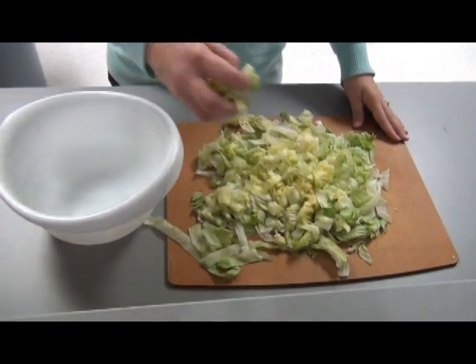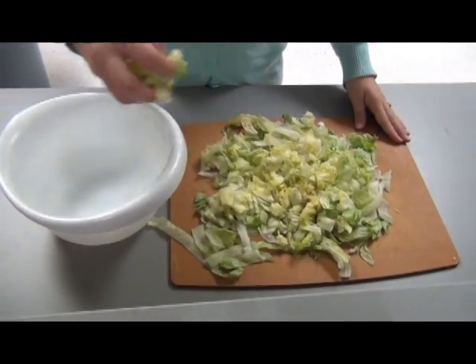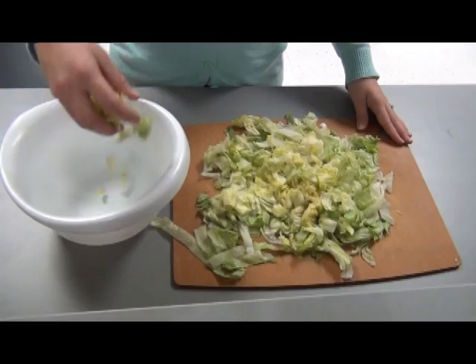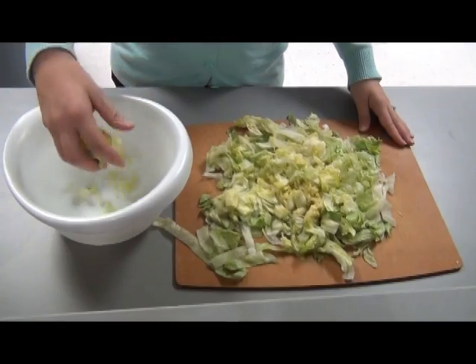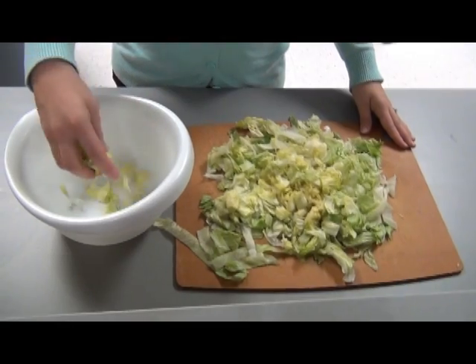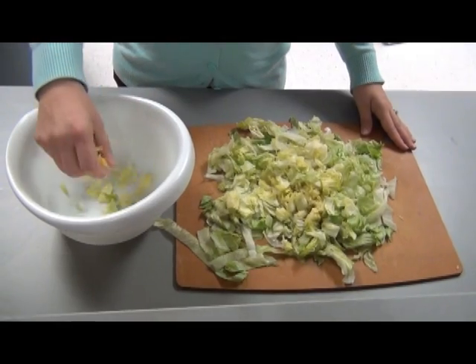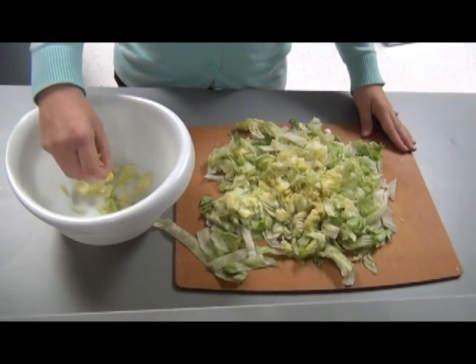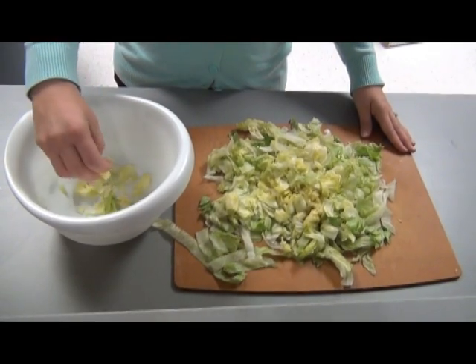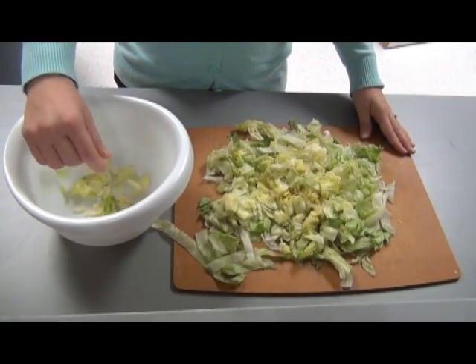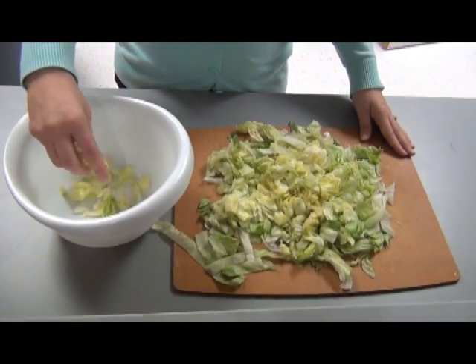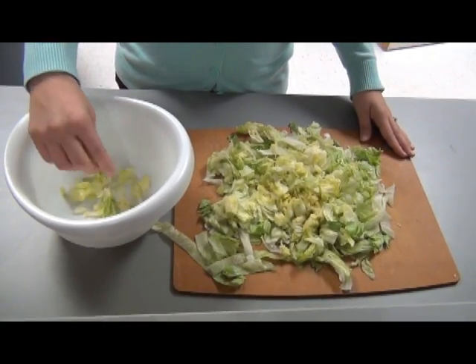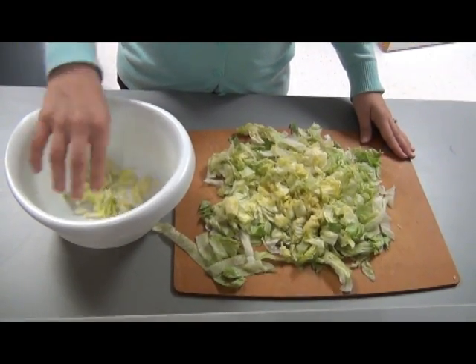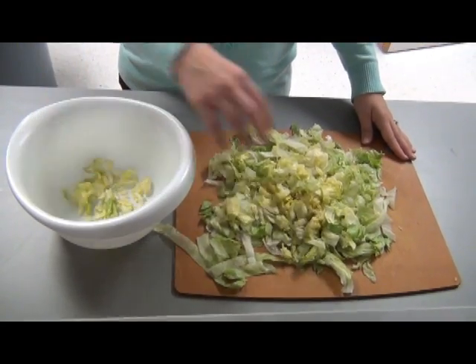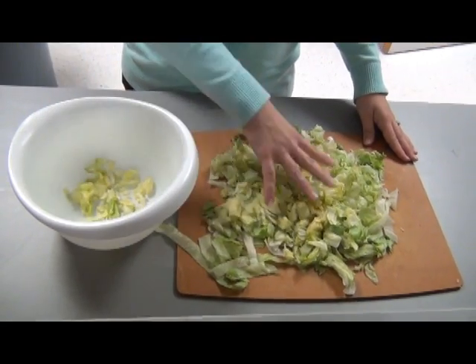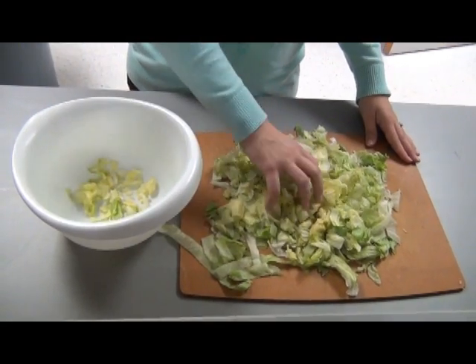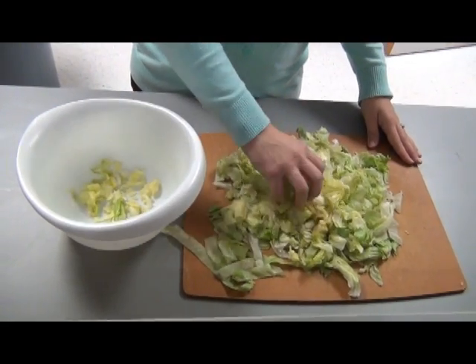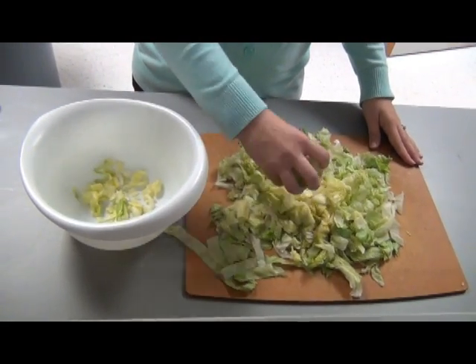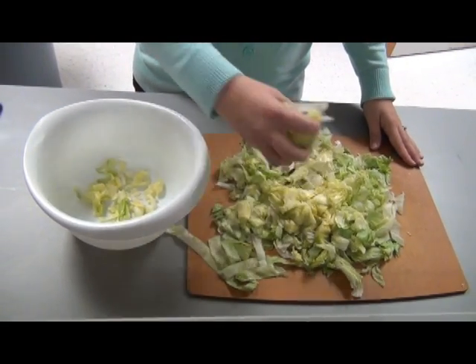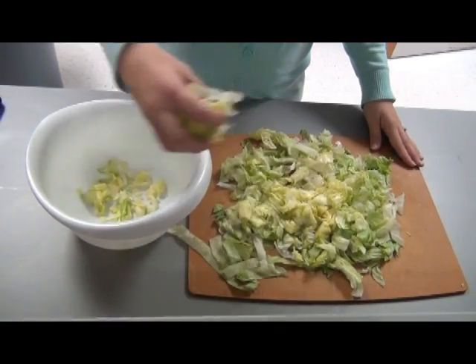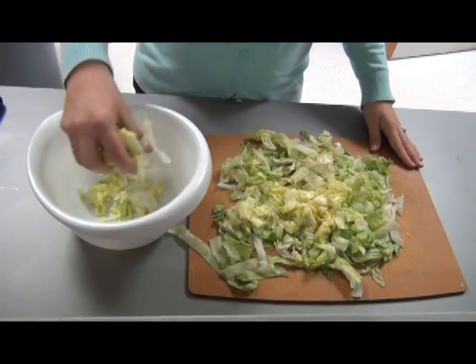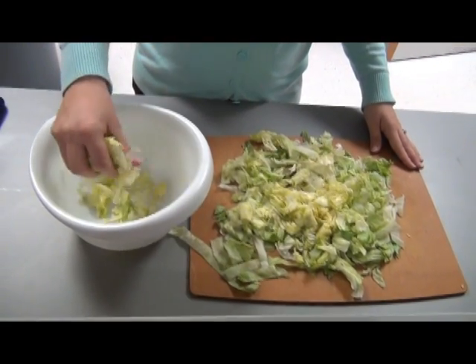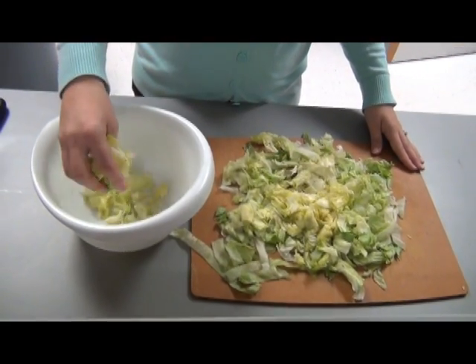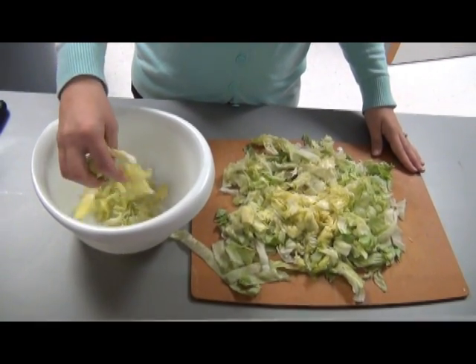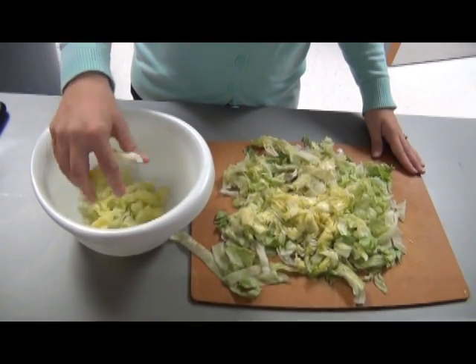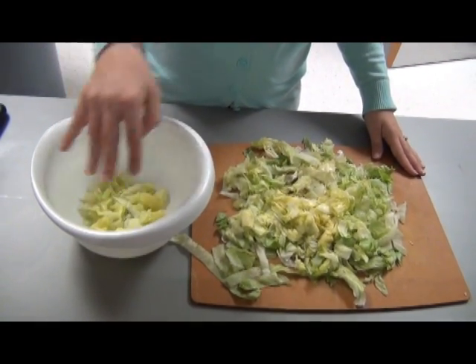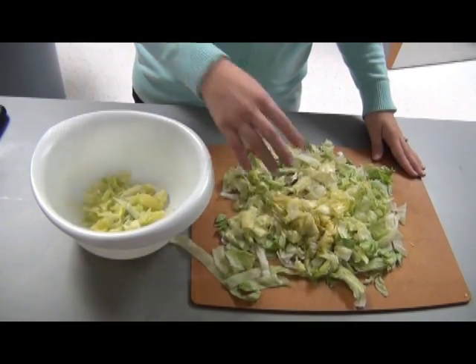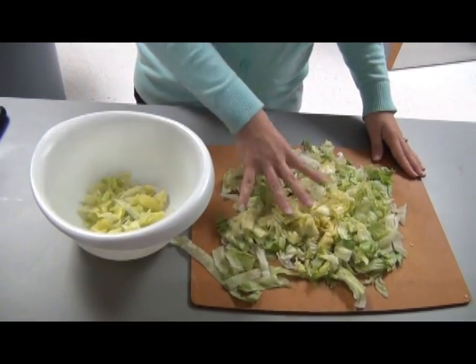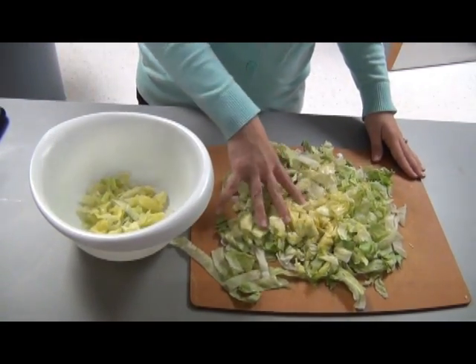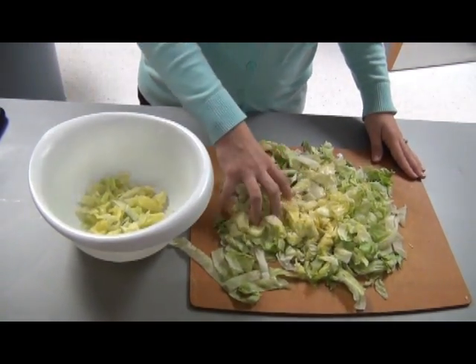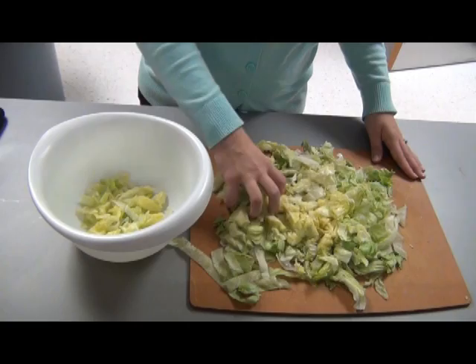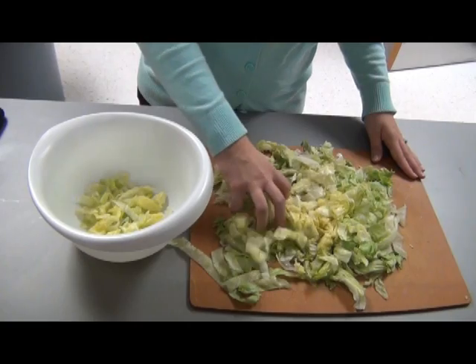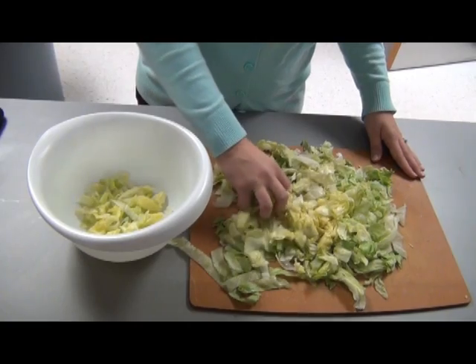Scoop the lettuce into the bowl, separating any pieces that are stuck together.